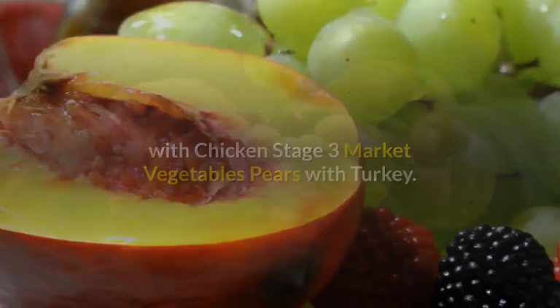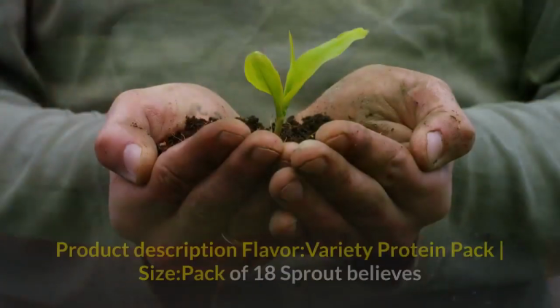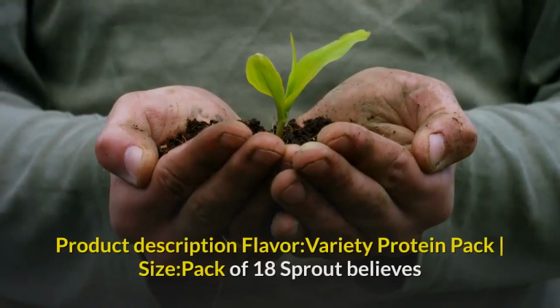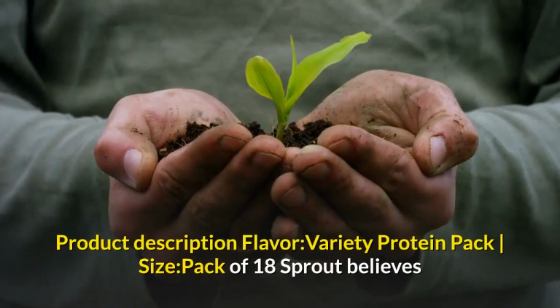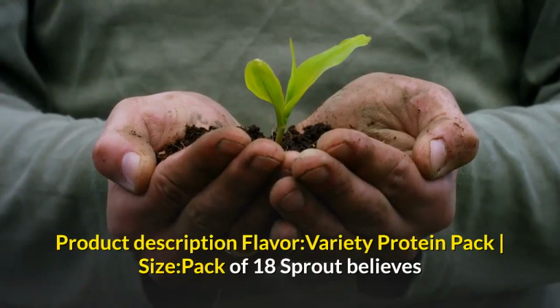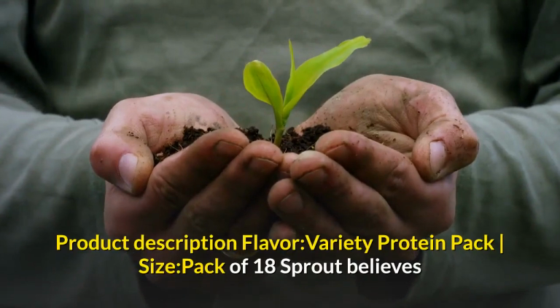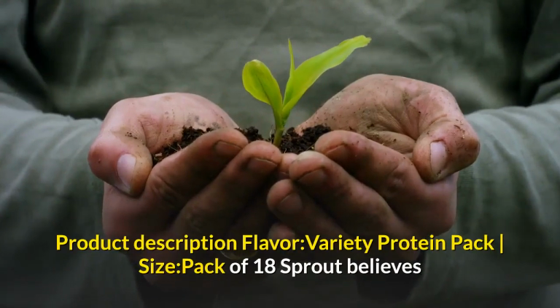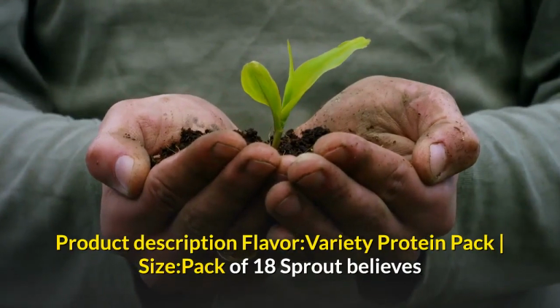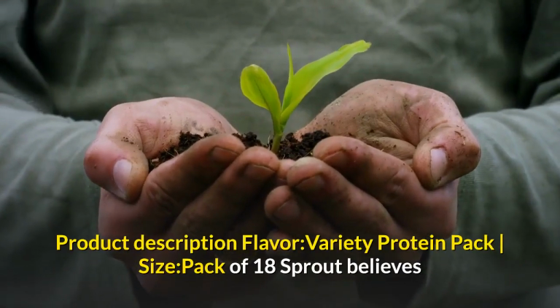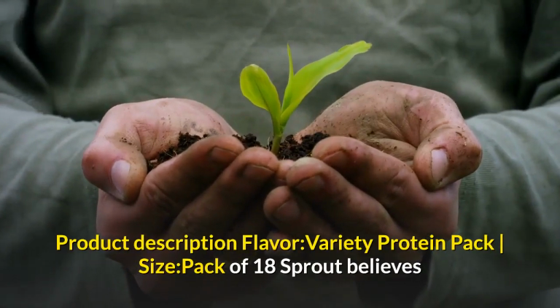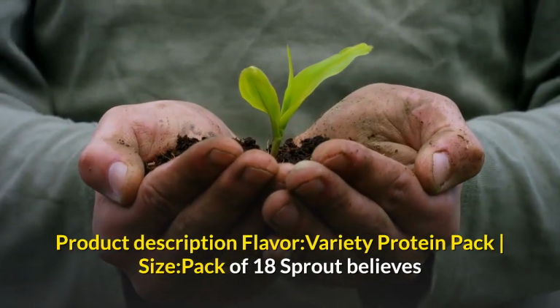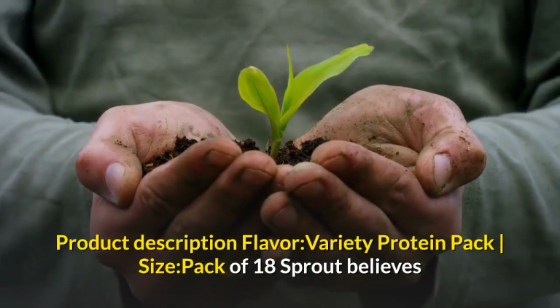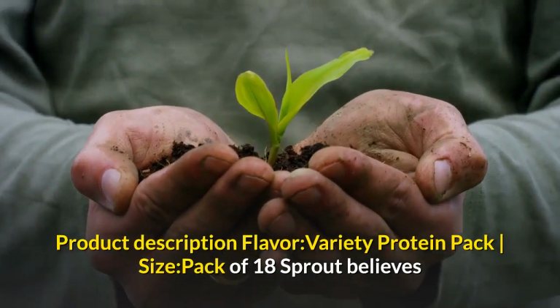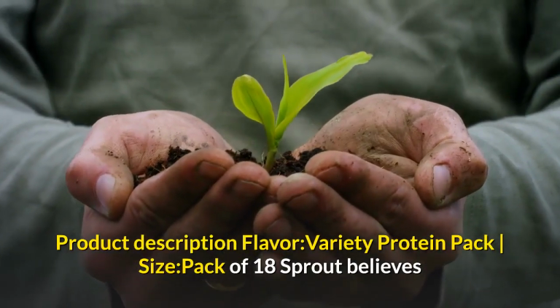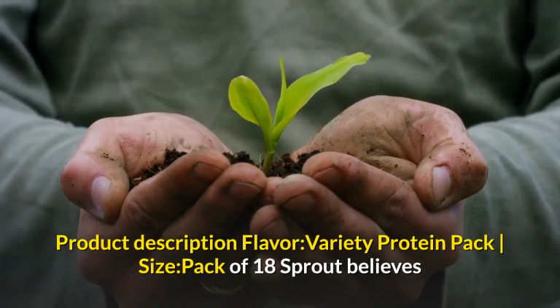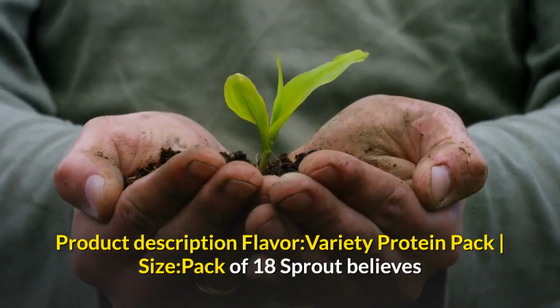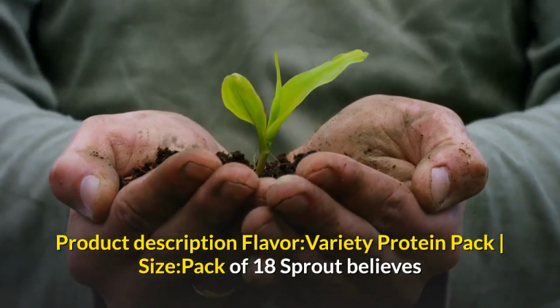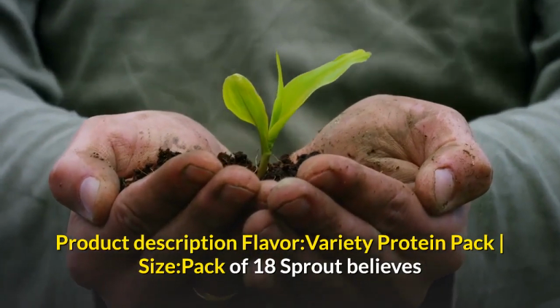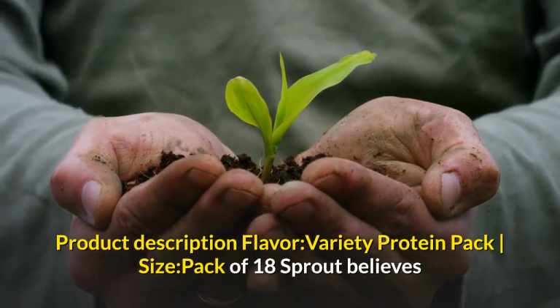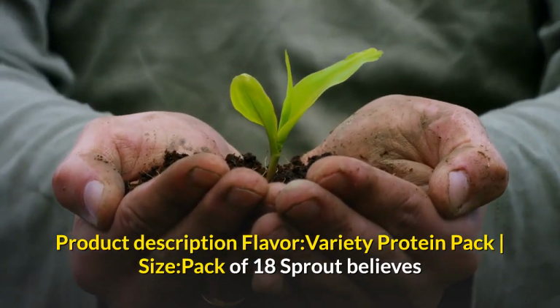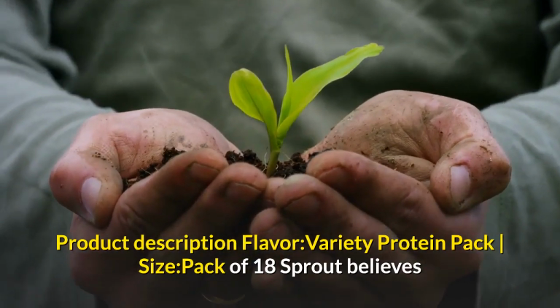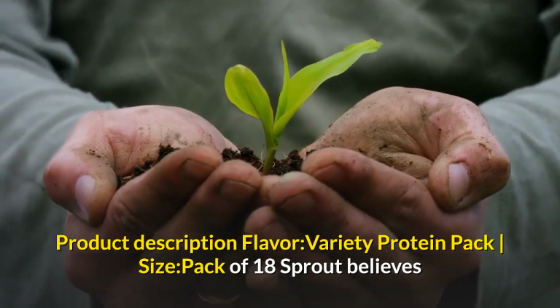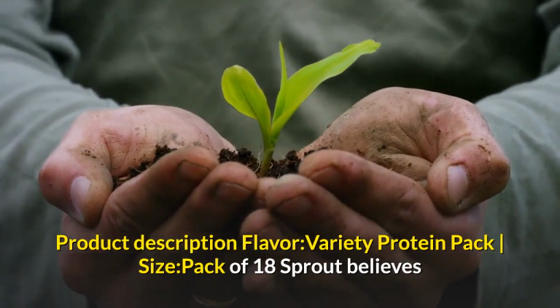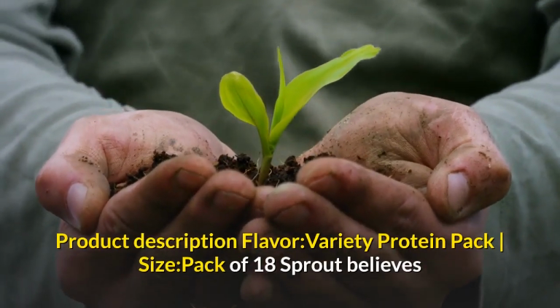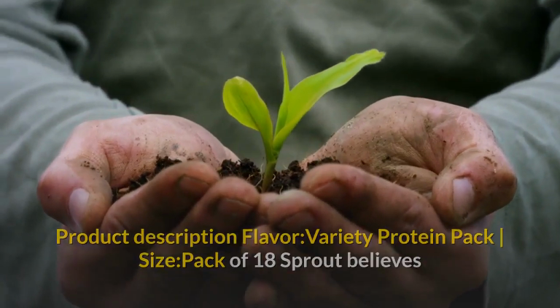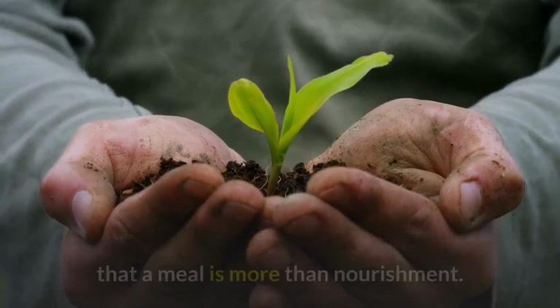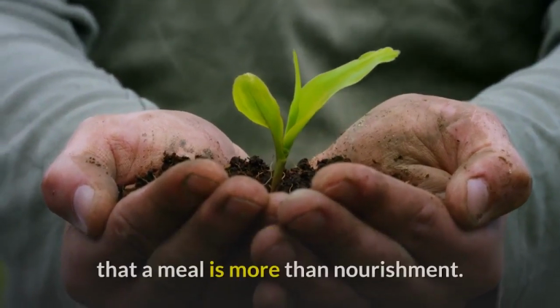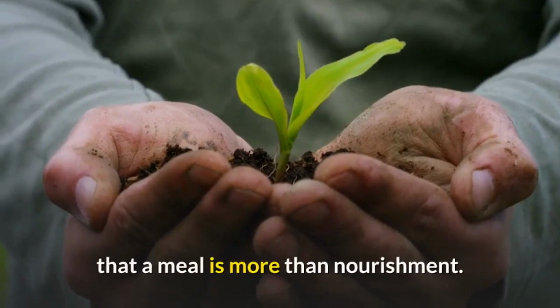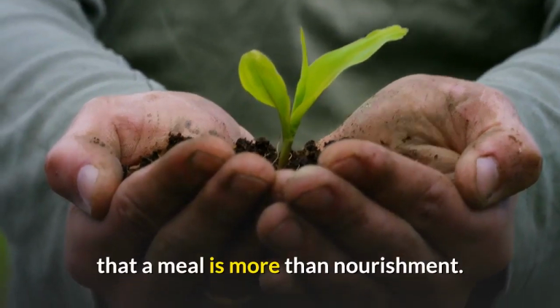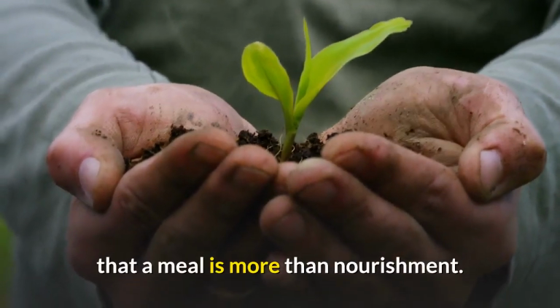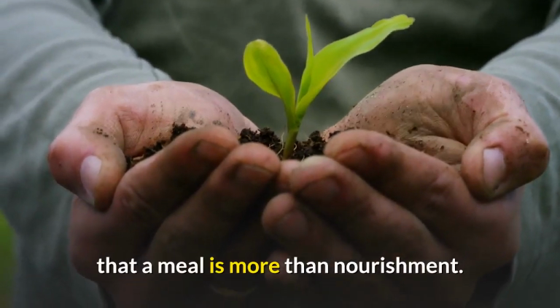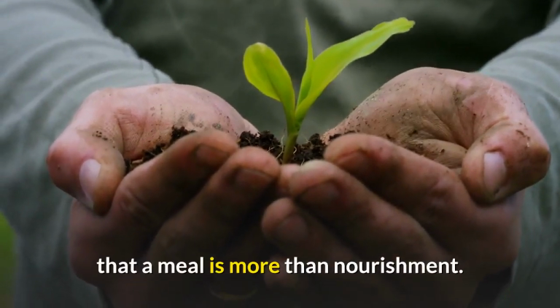Product Description — Flavor: Variety Protein Pack. Size: Pack of 18. Sprout believes that a meal is more than nourishment.